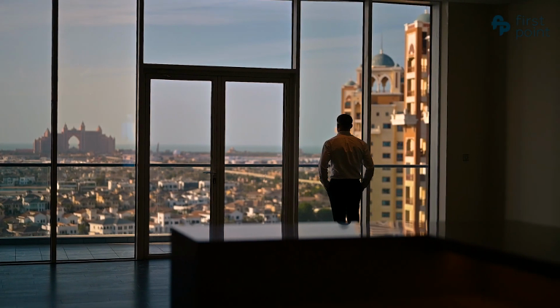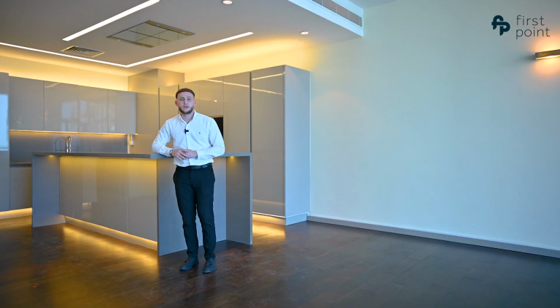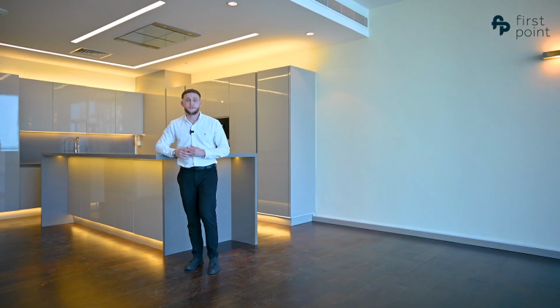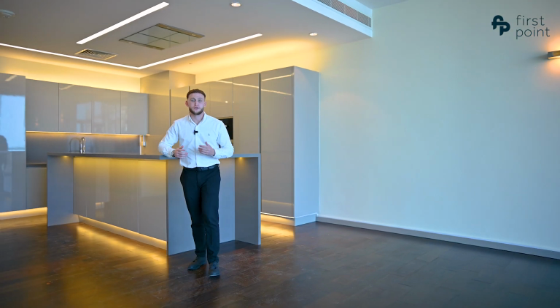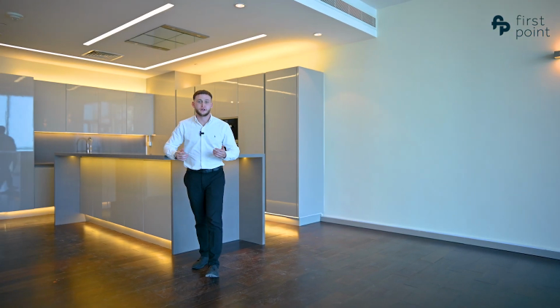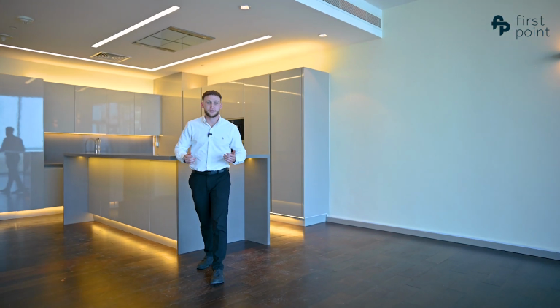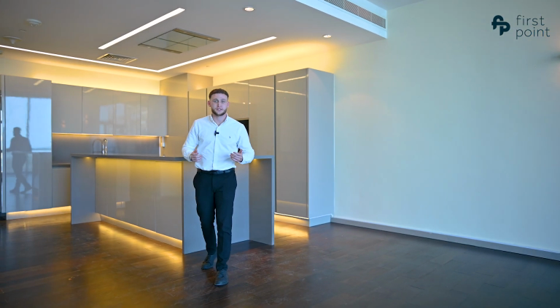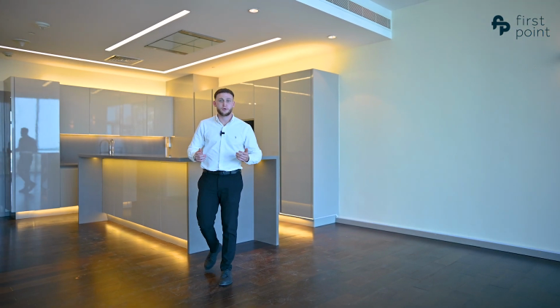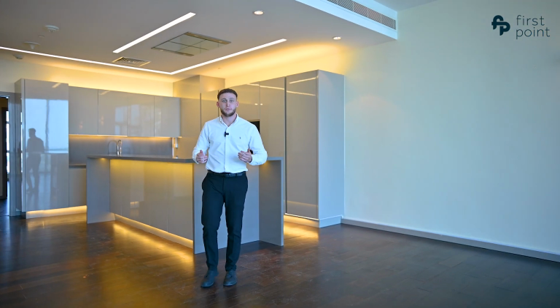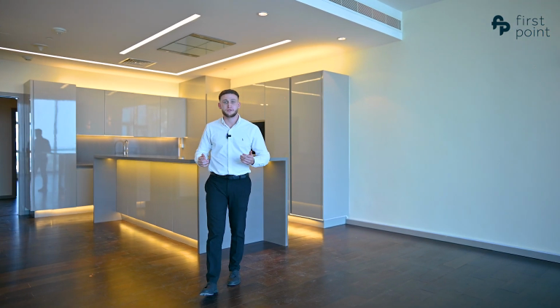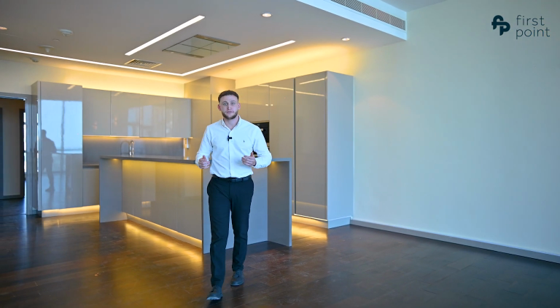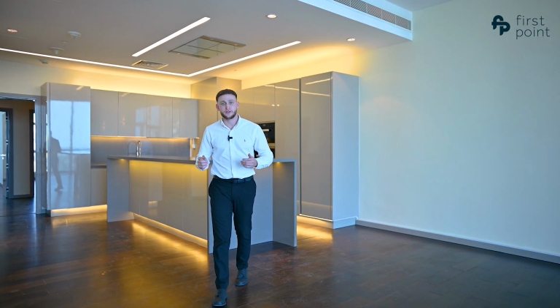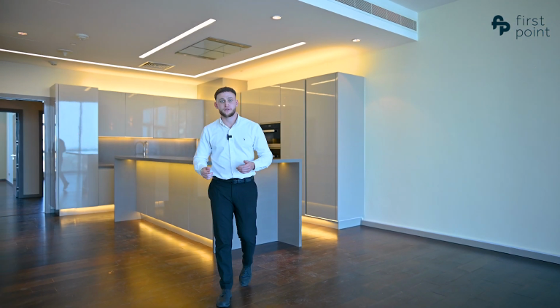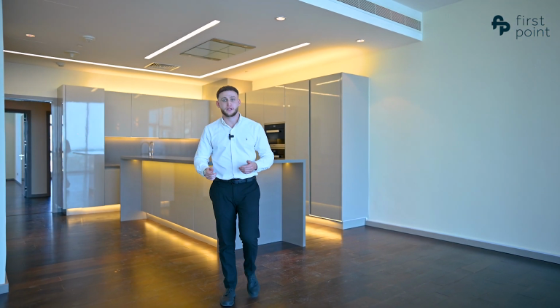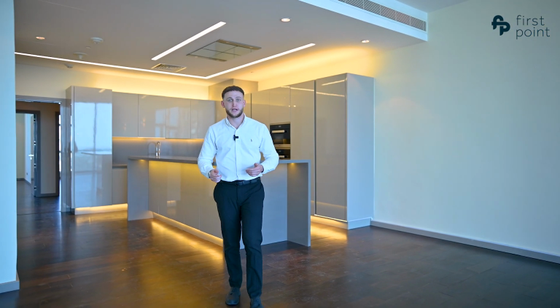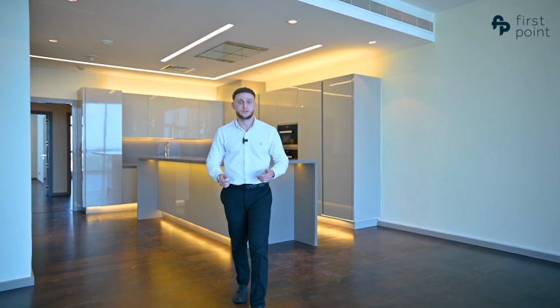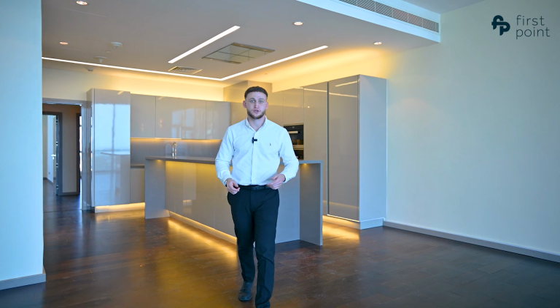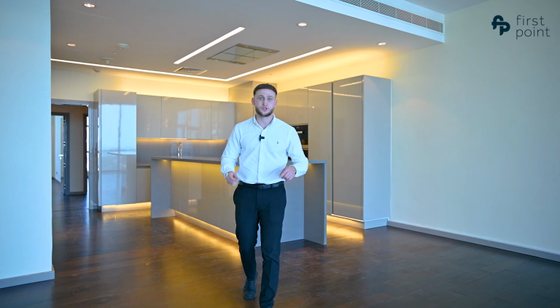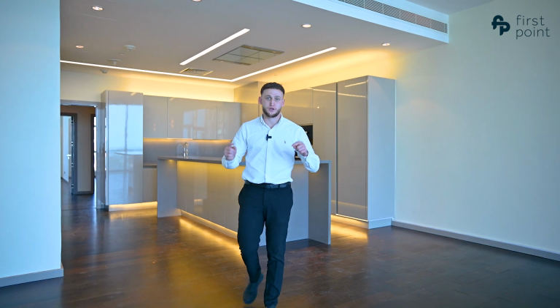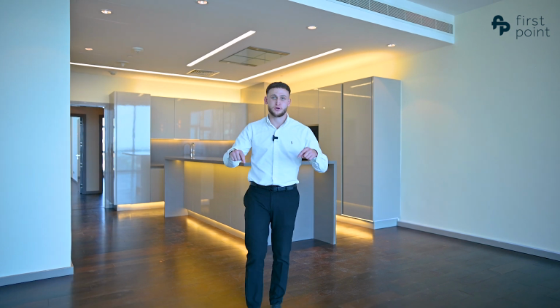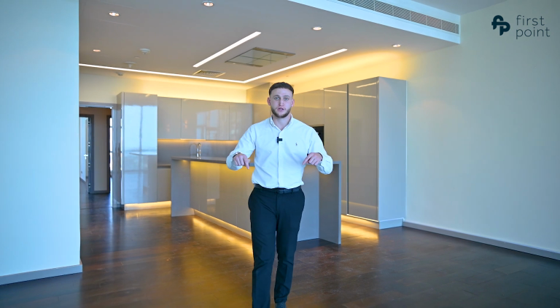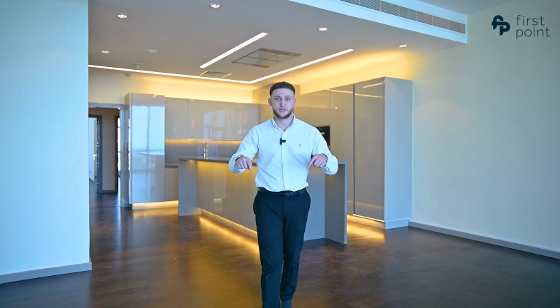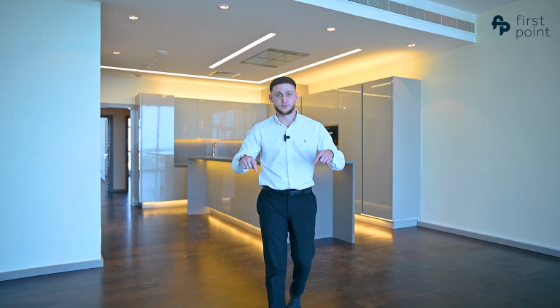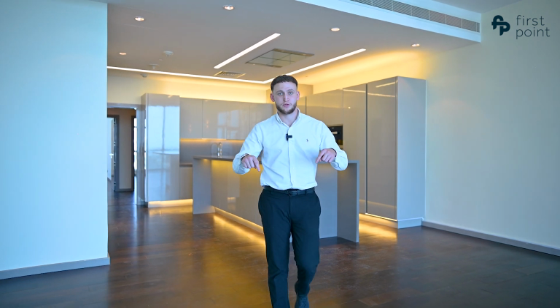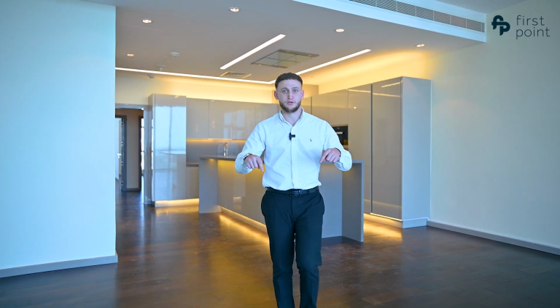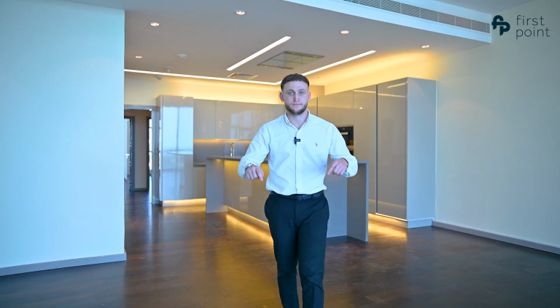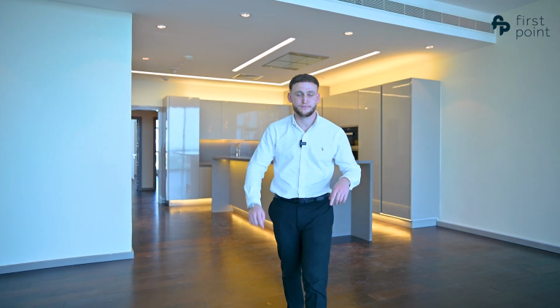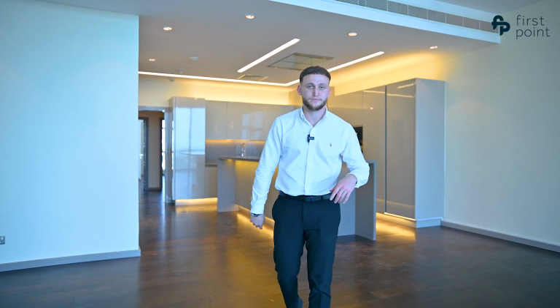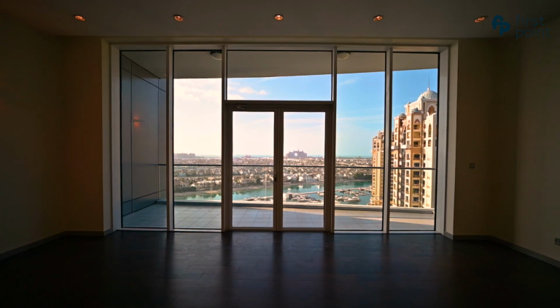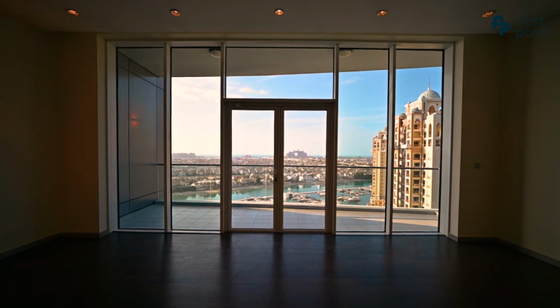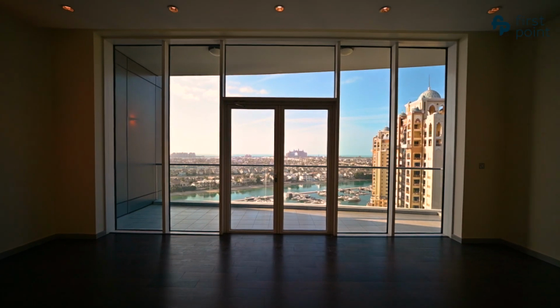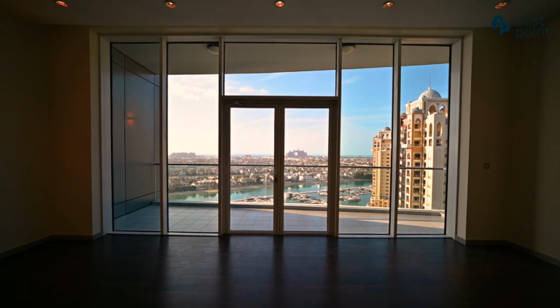If you're interested in this apartment, feel free to get in touch on the contact details below.